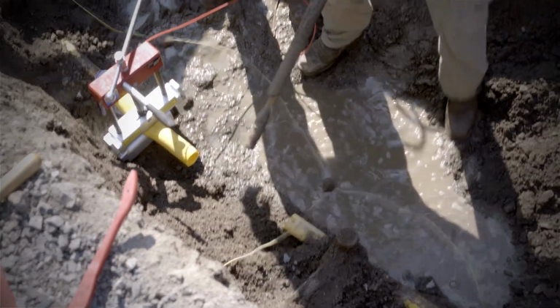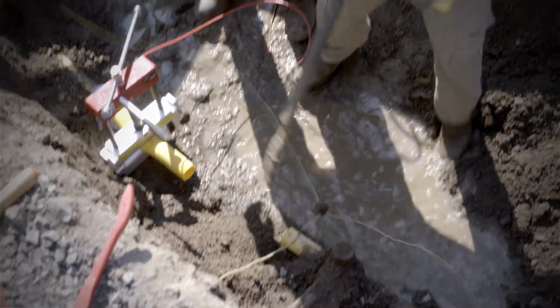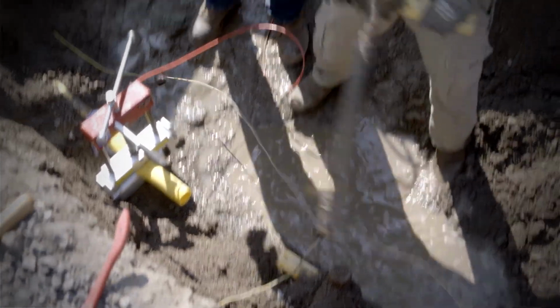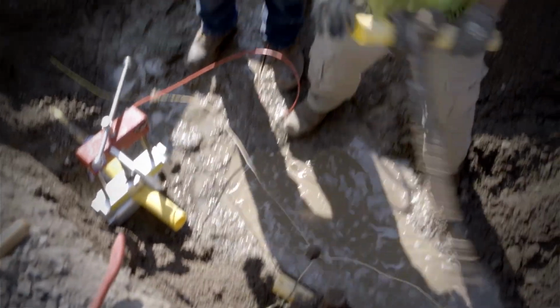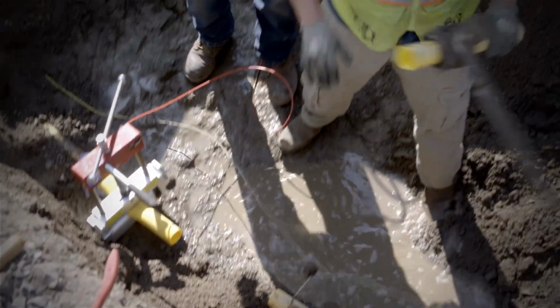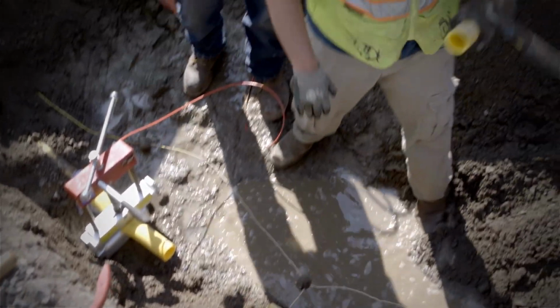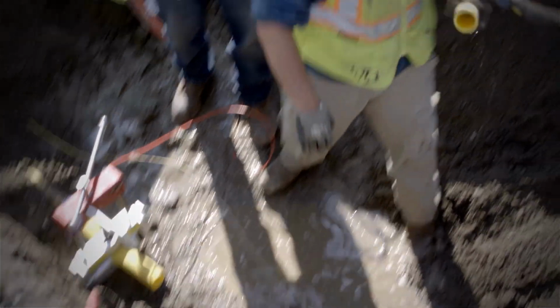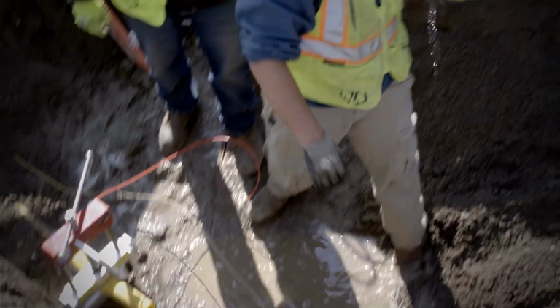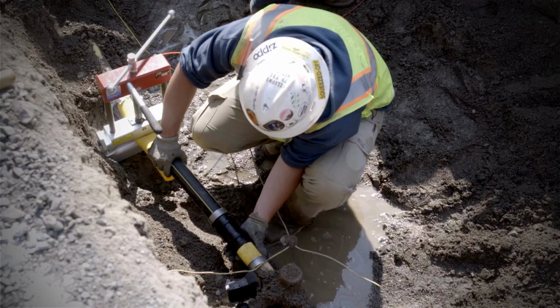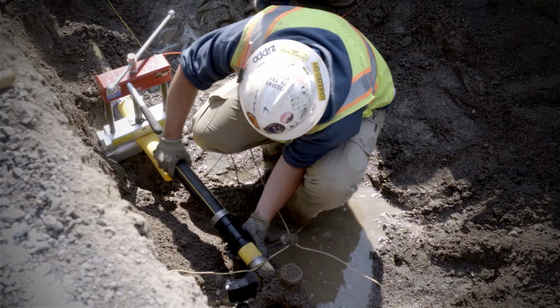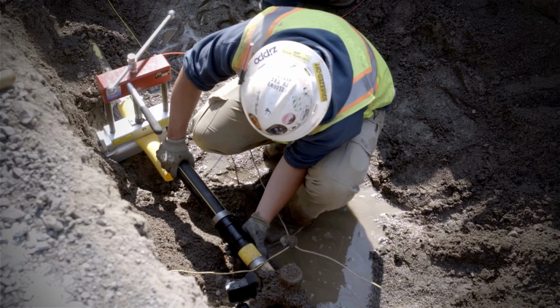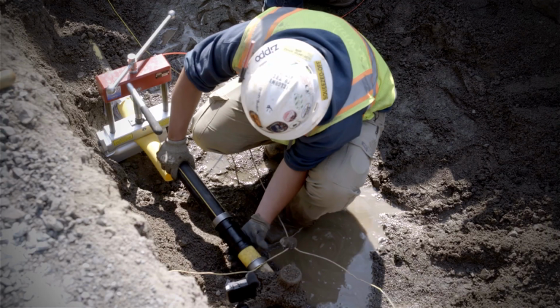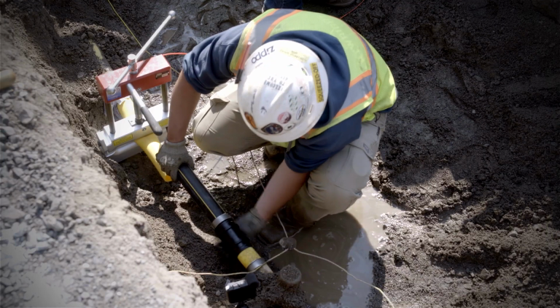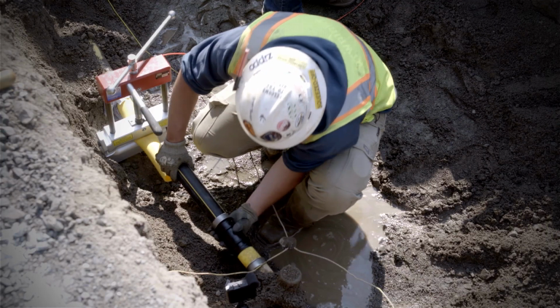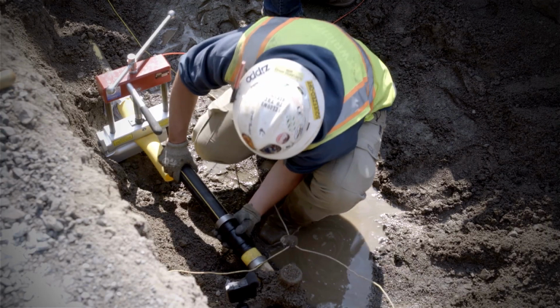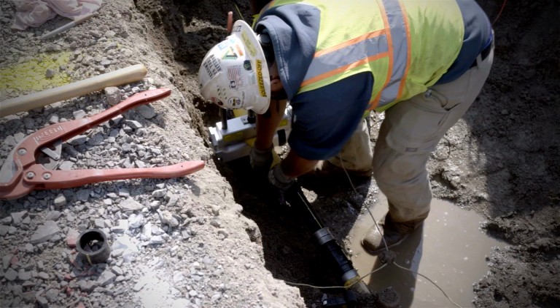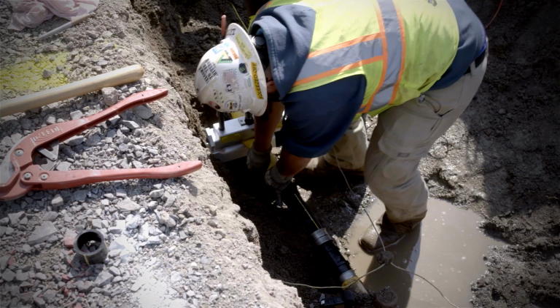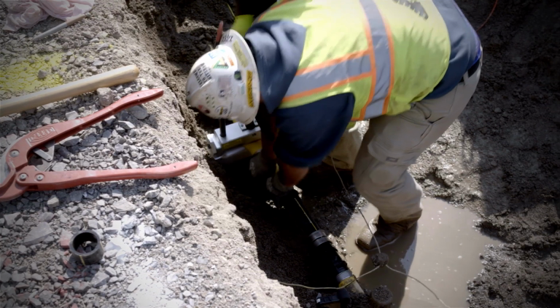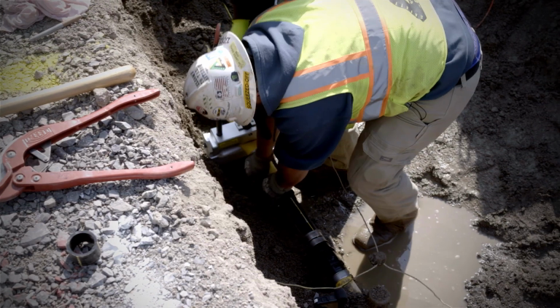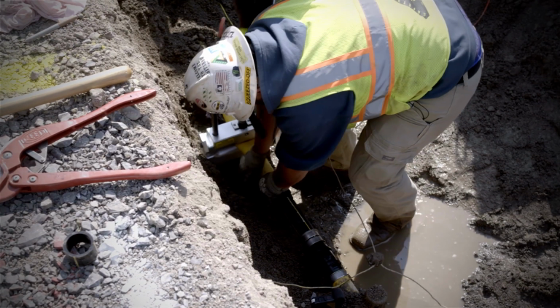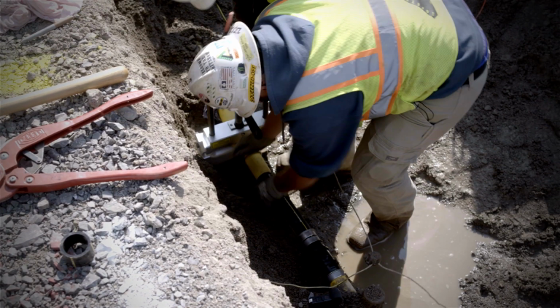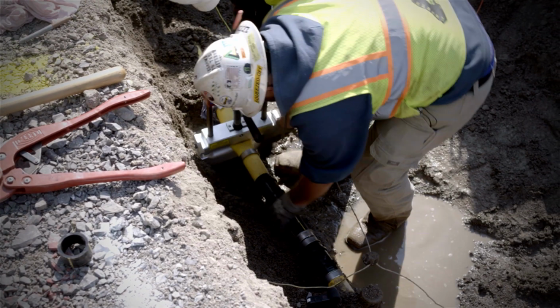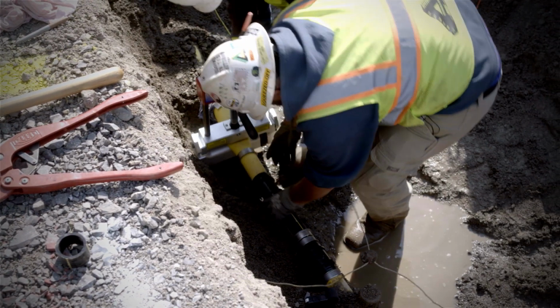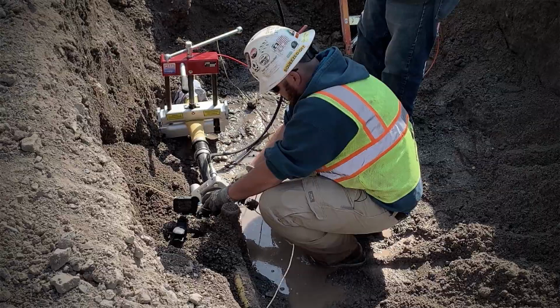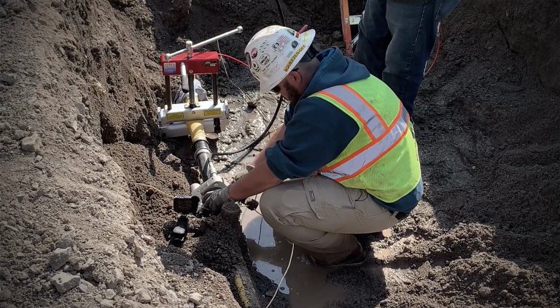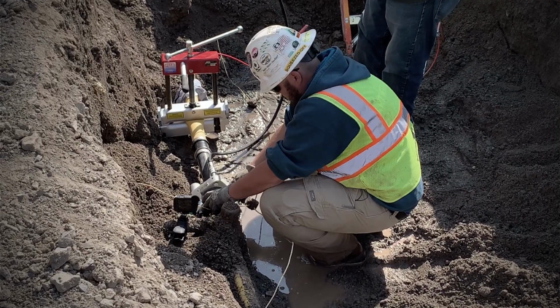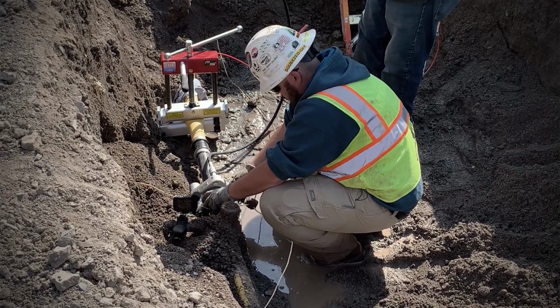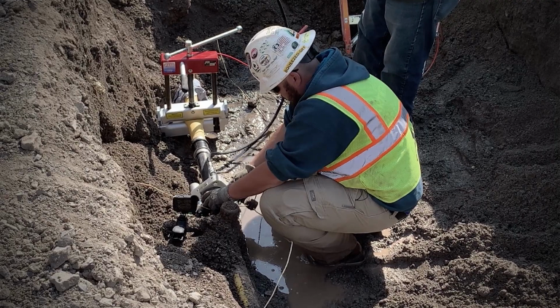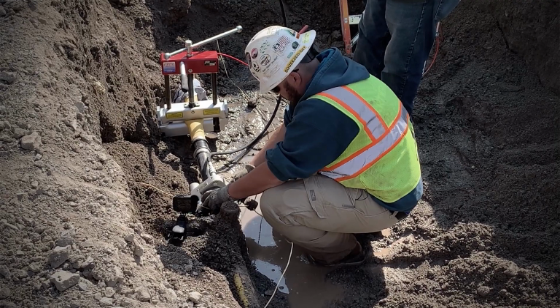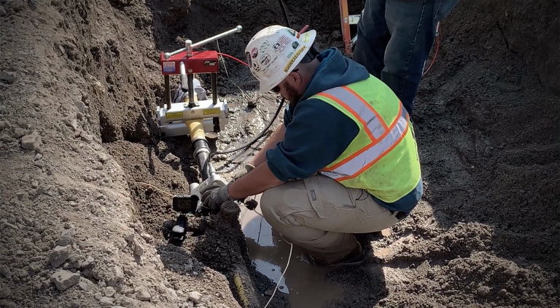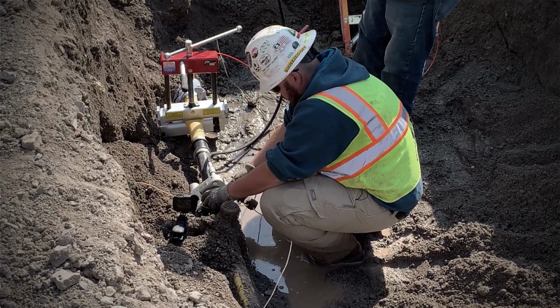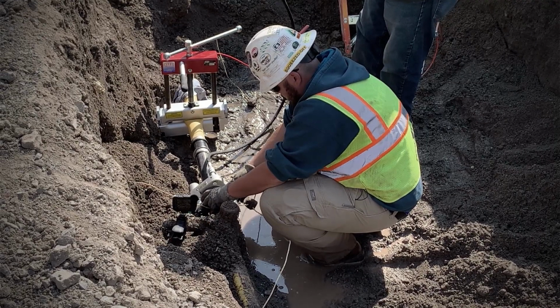Practically, the only way you can put high-density and medium-density pipe together is with a mechanical fitting.